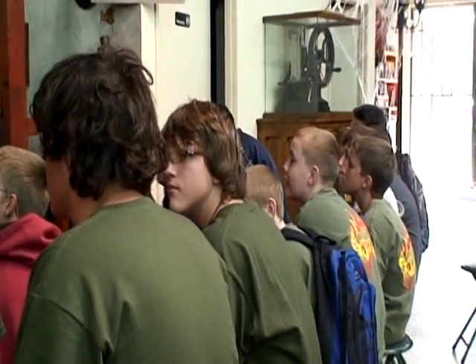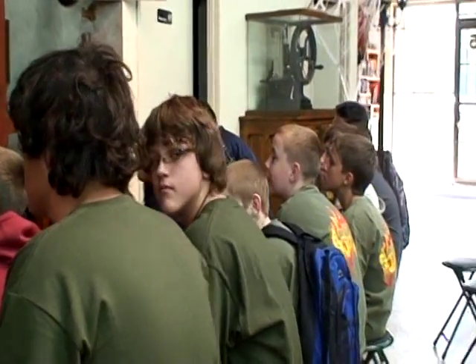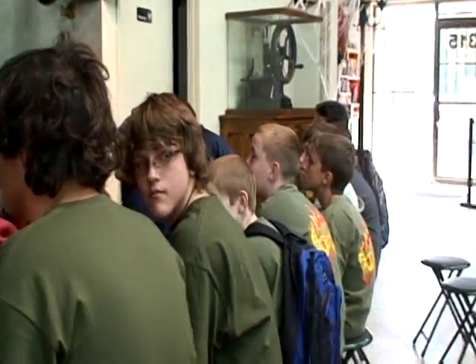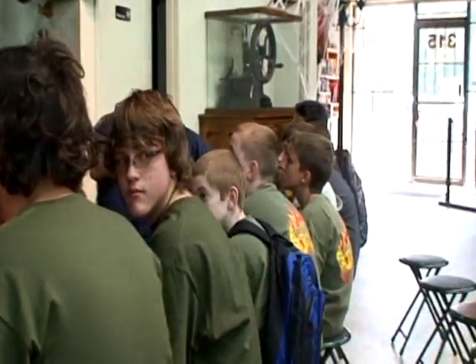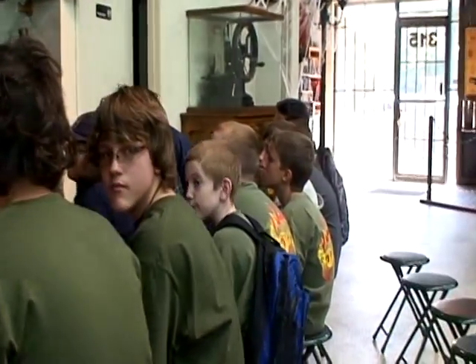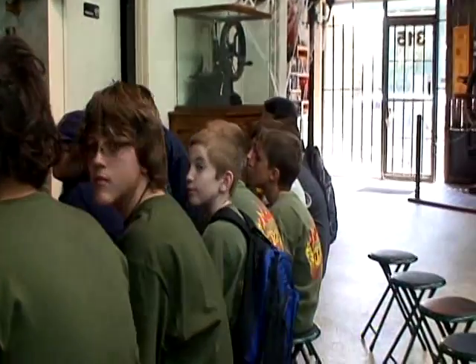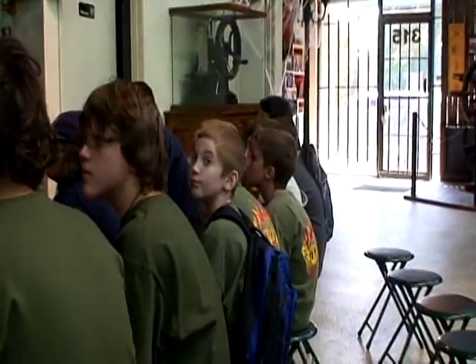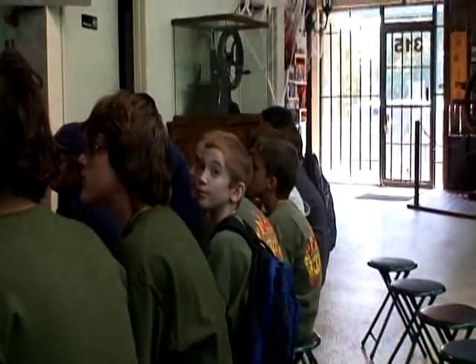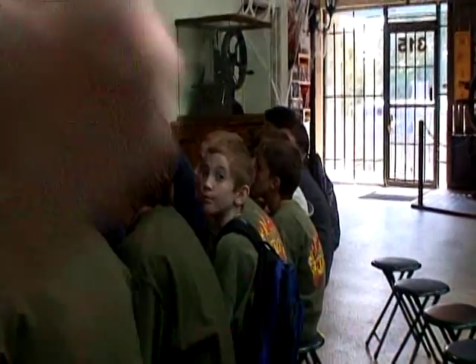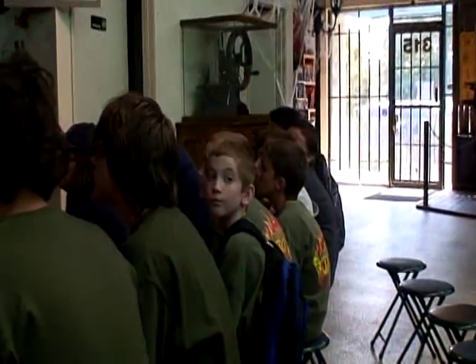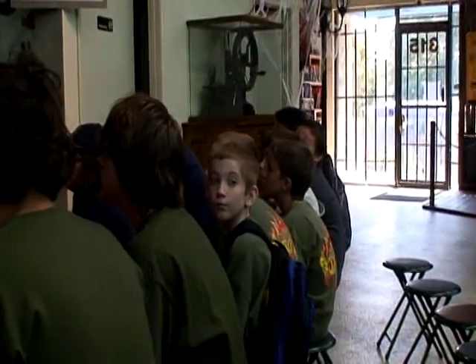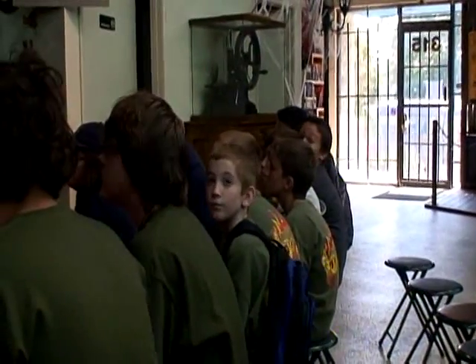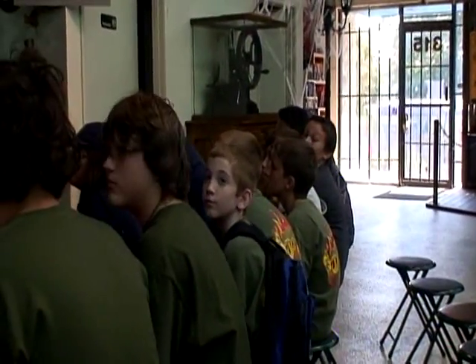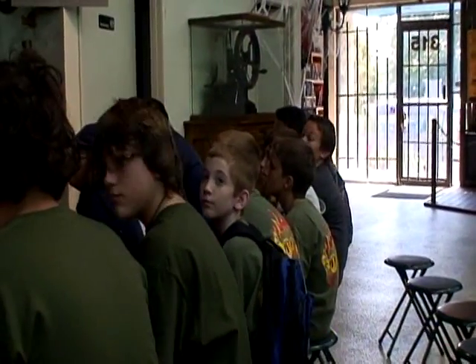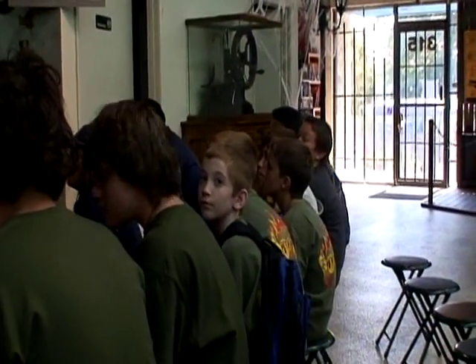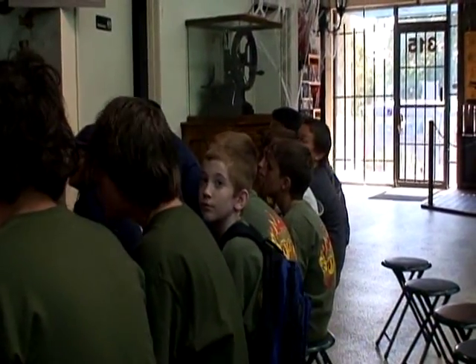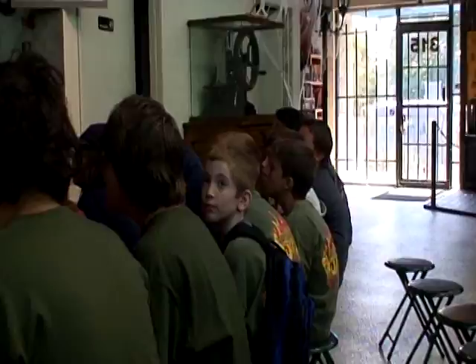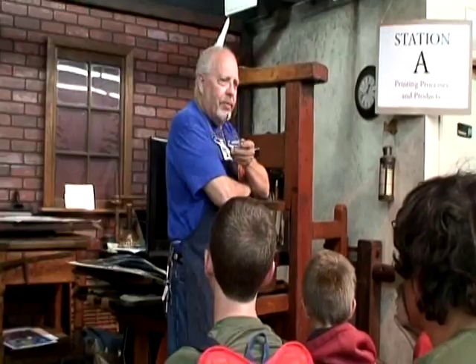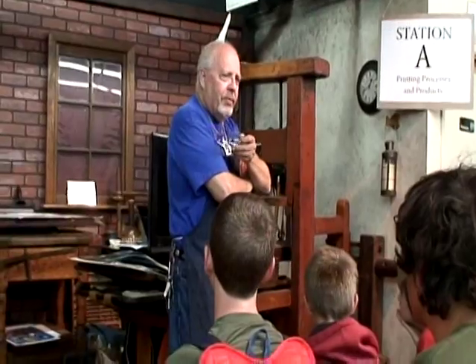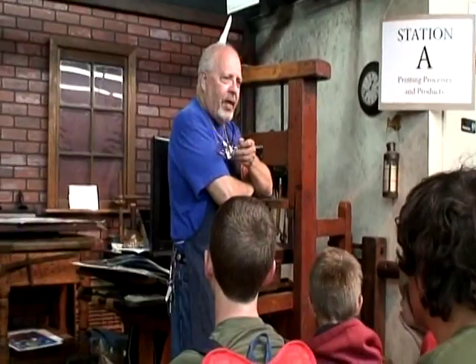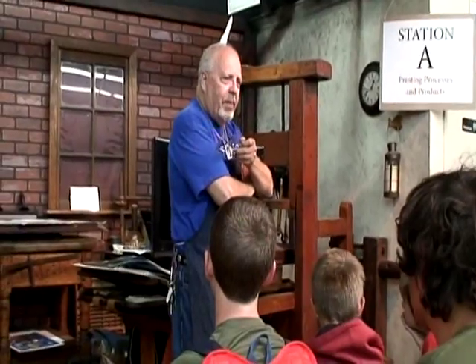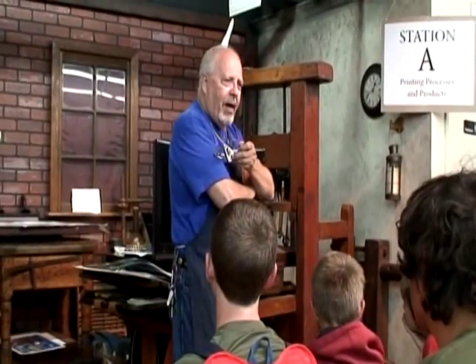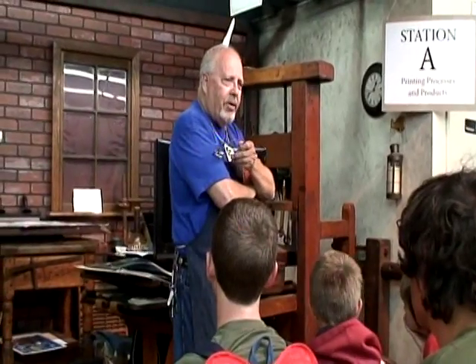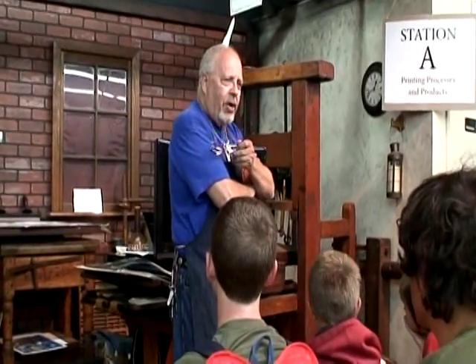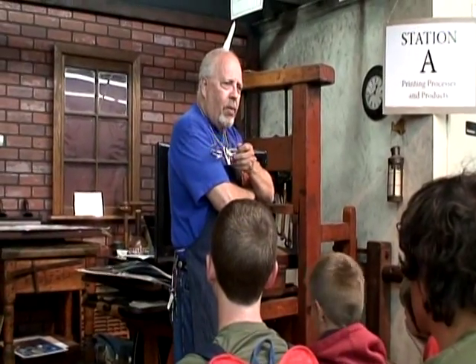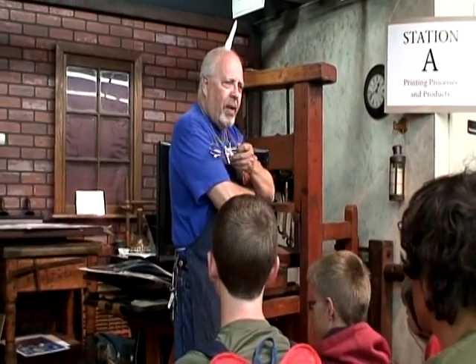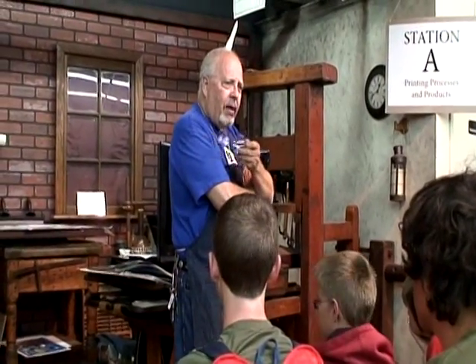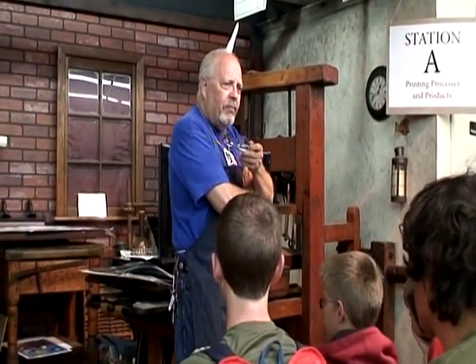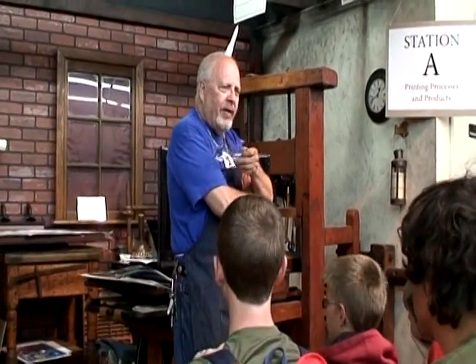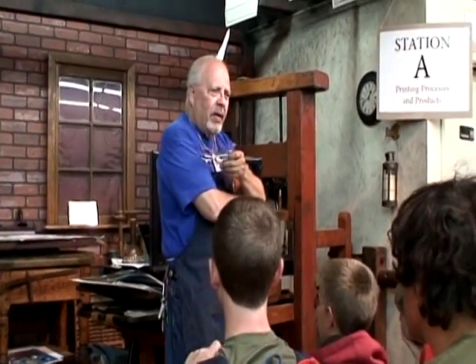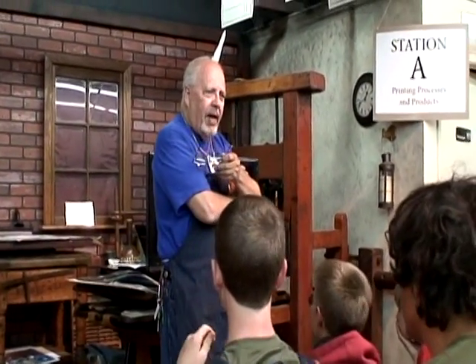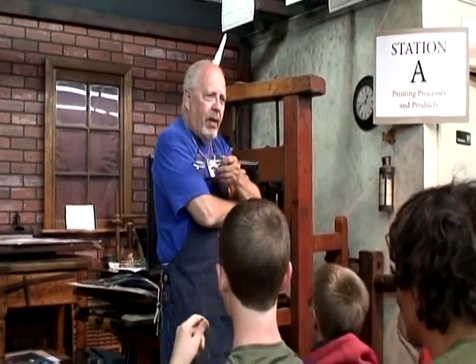Excuse me, we're going to need that bench for the papermaking. Think about, know about, feel about.